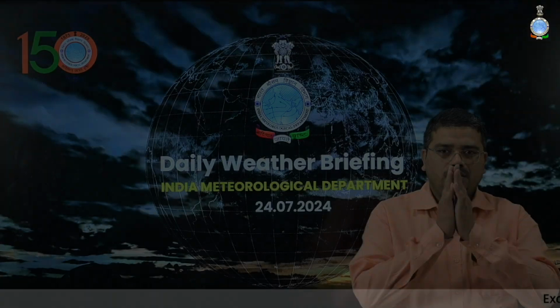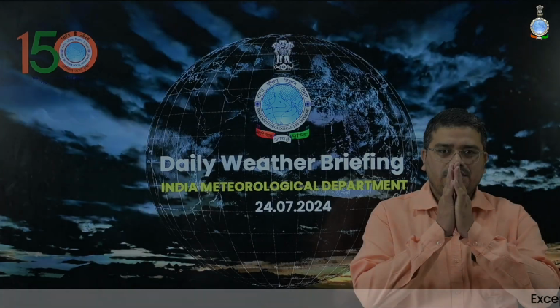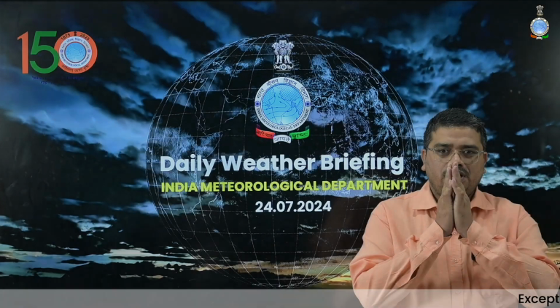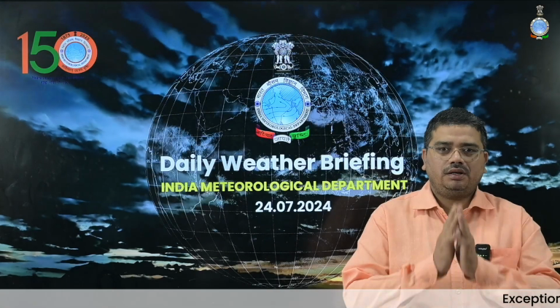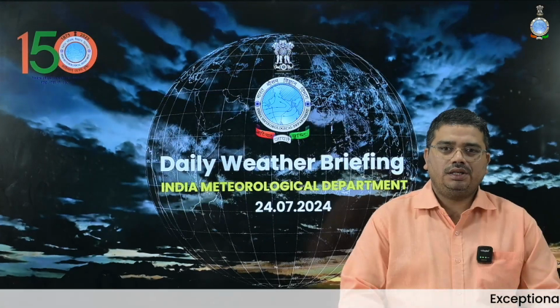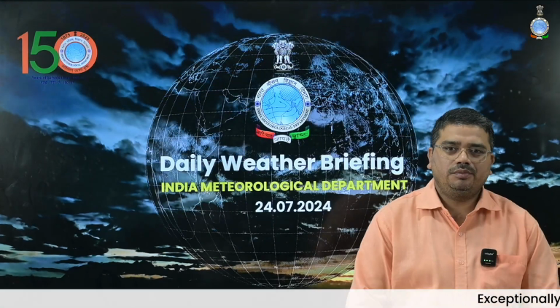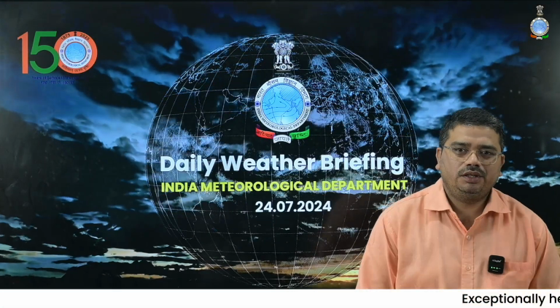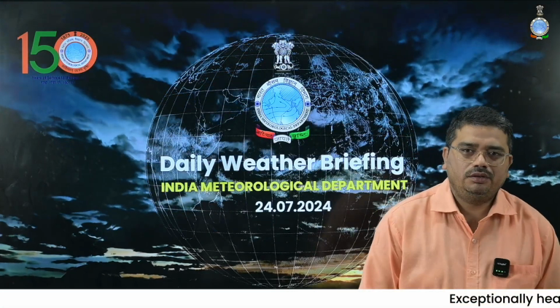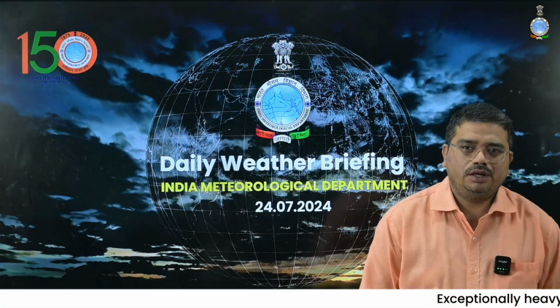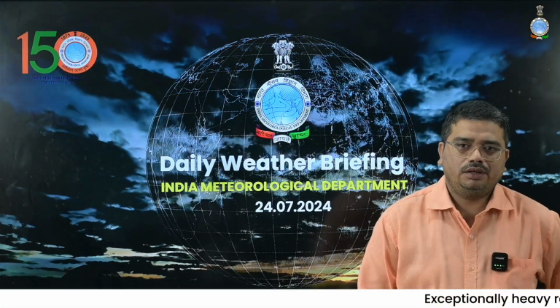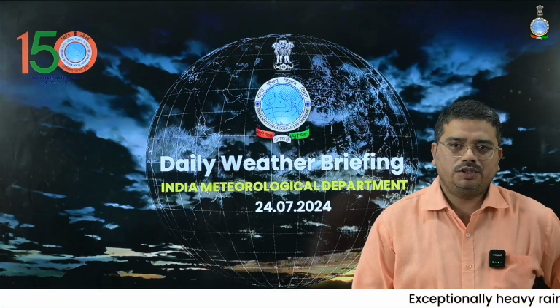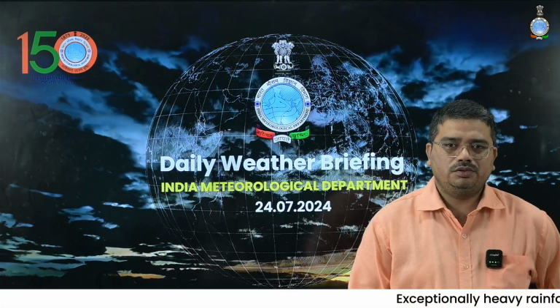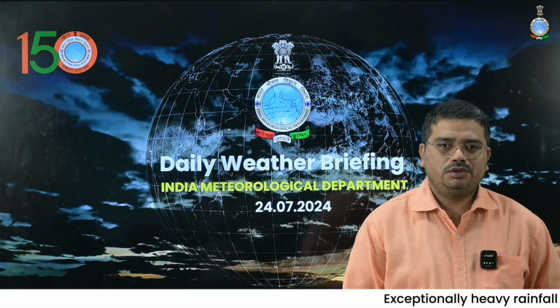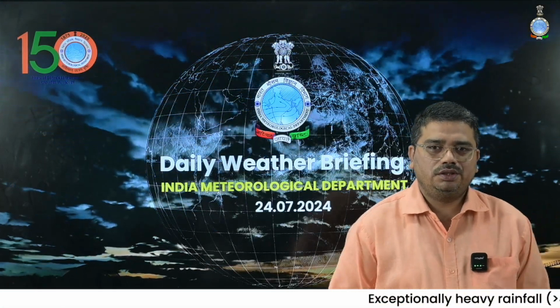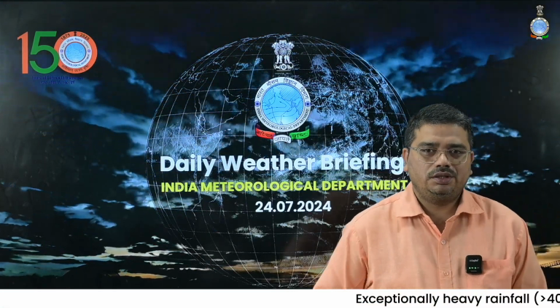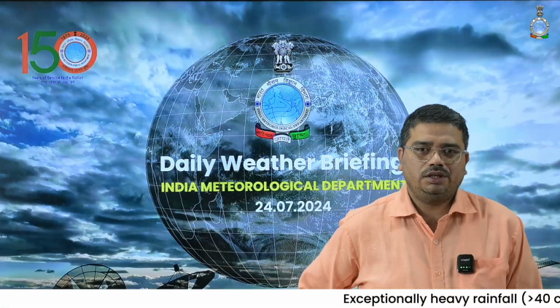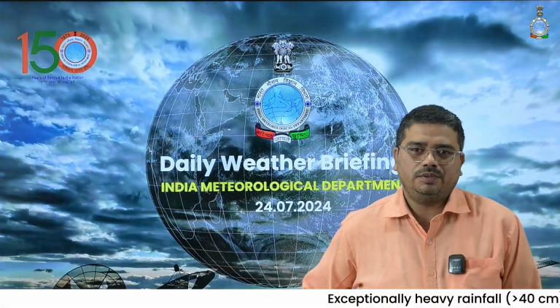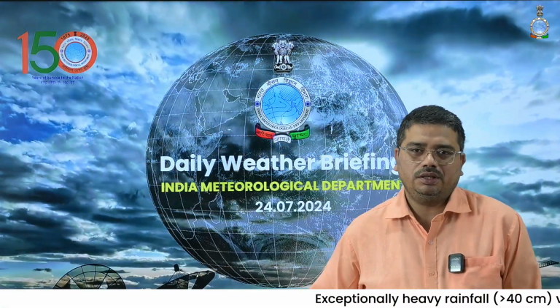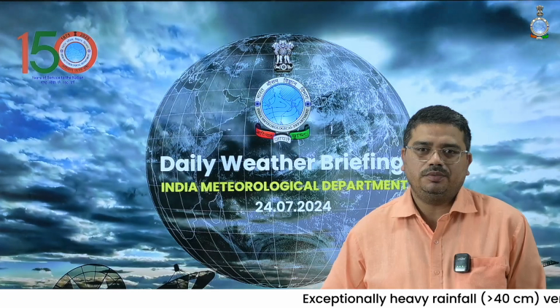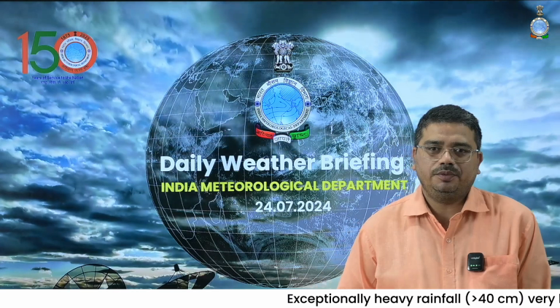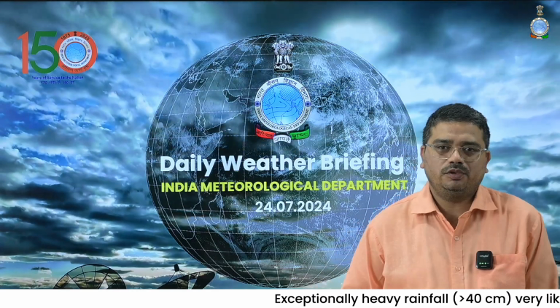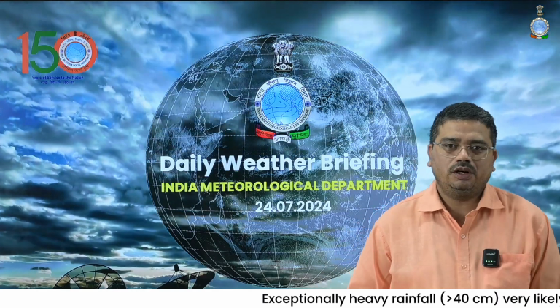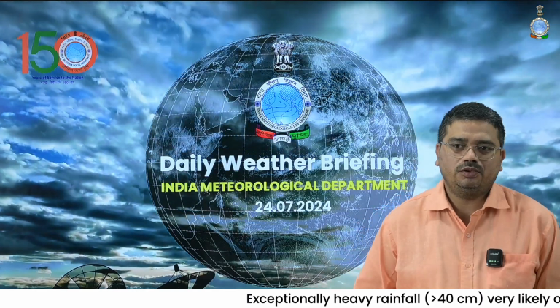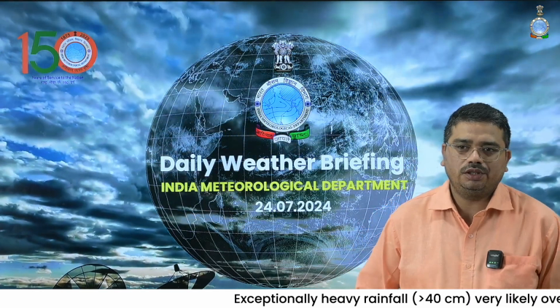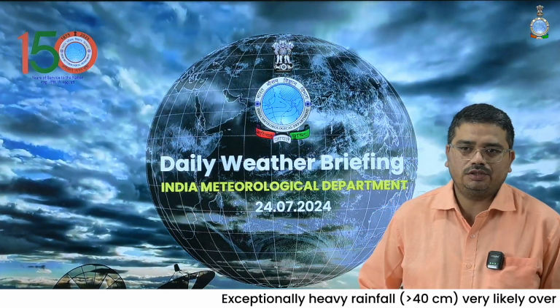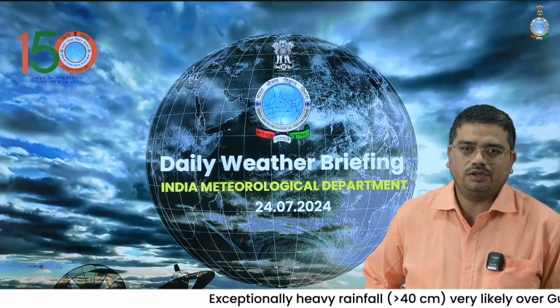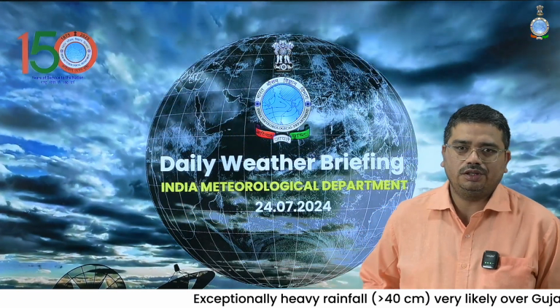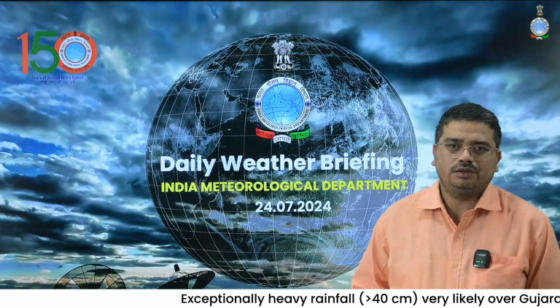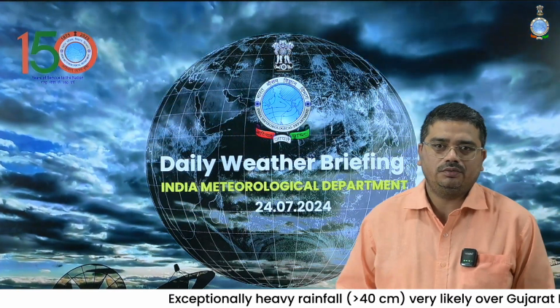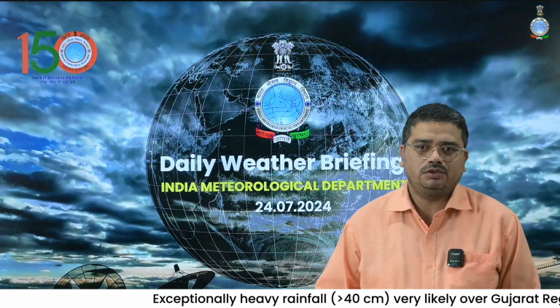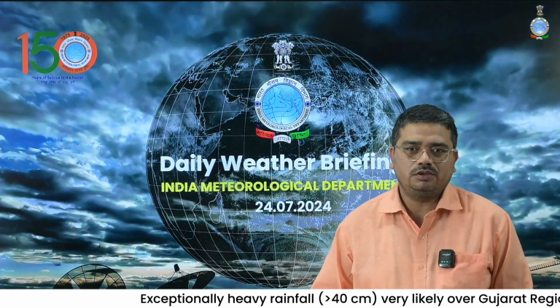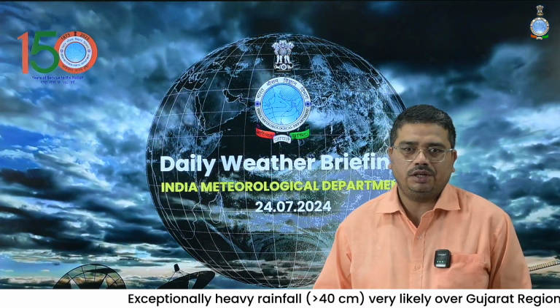Namaskar. IMD welcomes you in its daily weather briefing program. Today is 24th July.